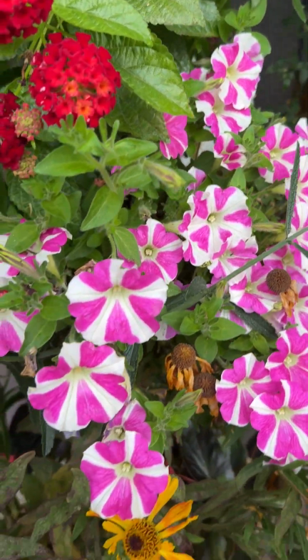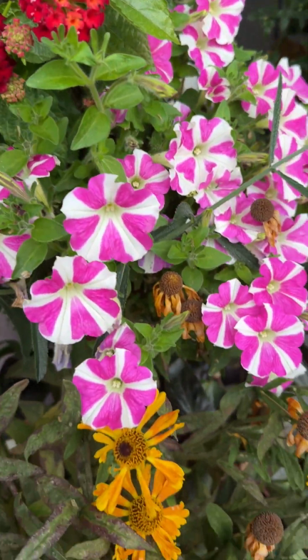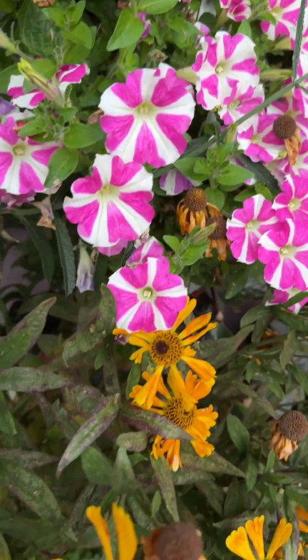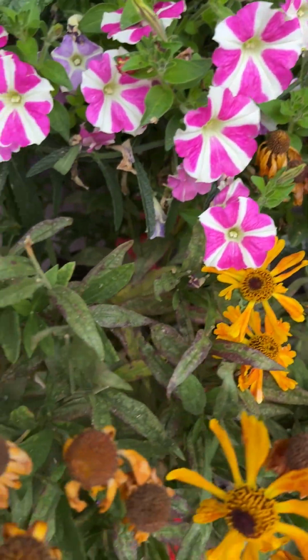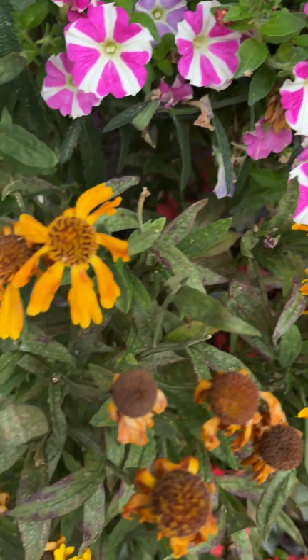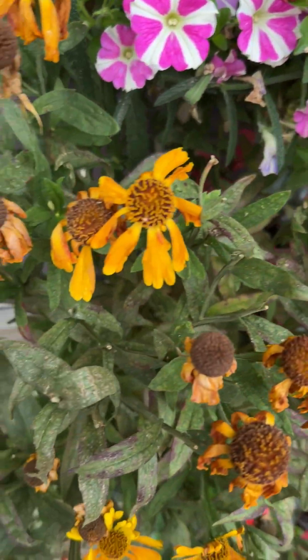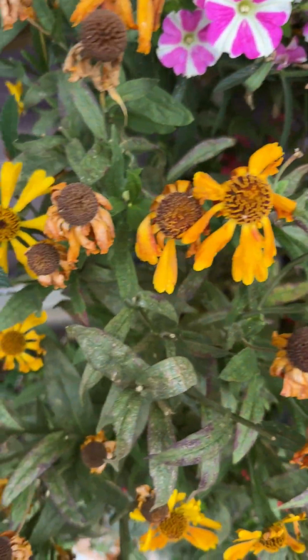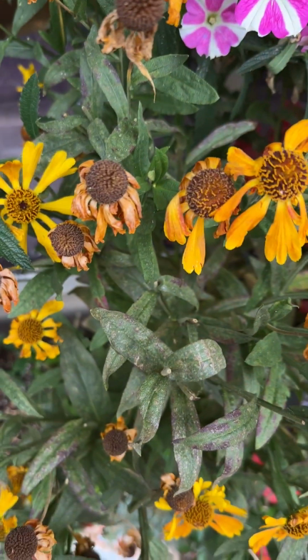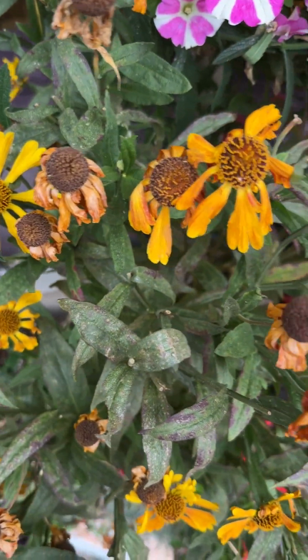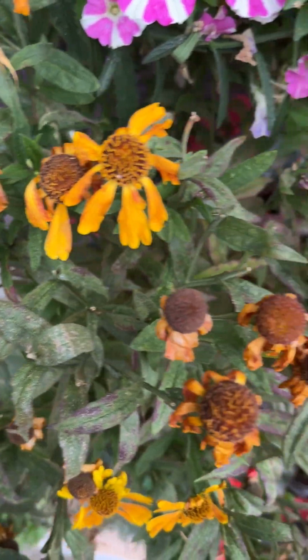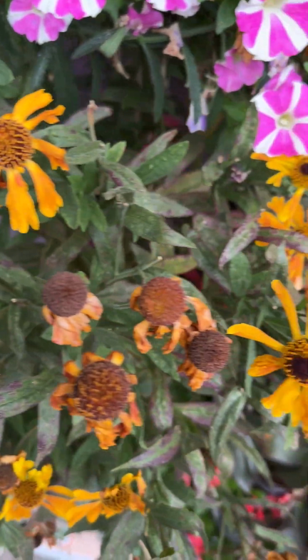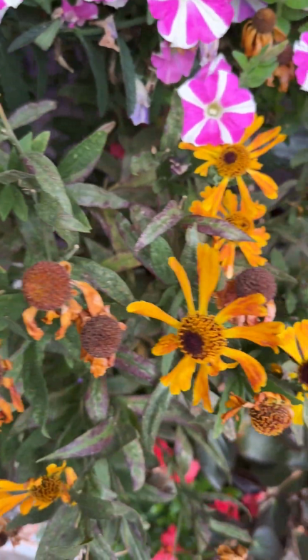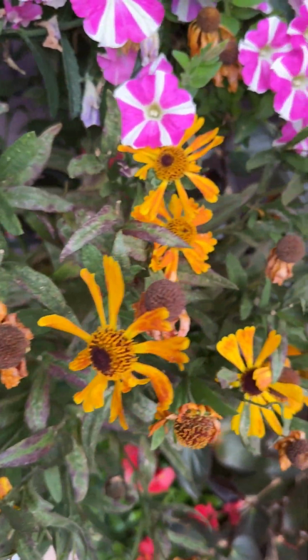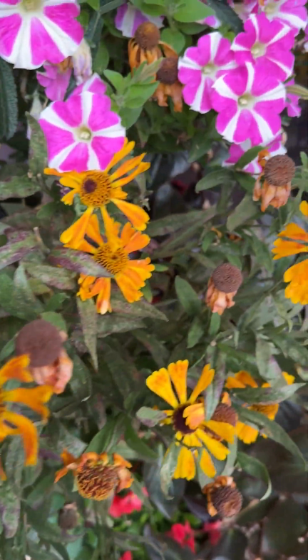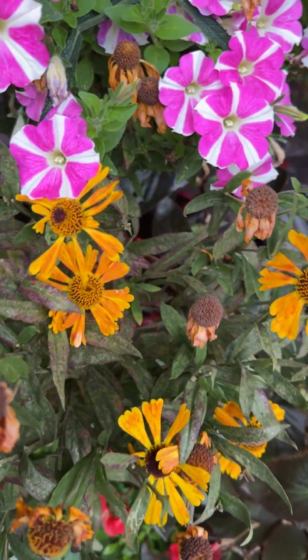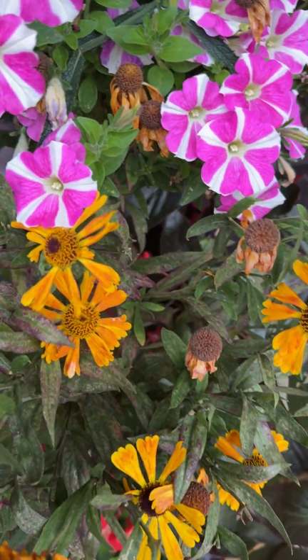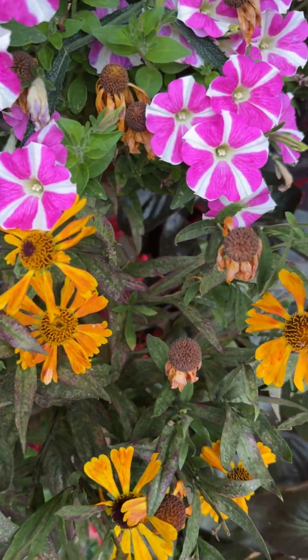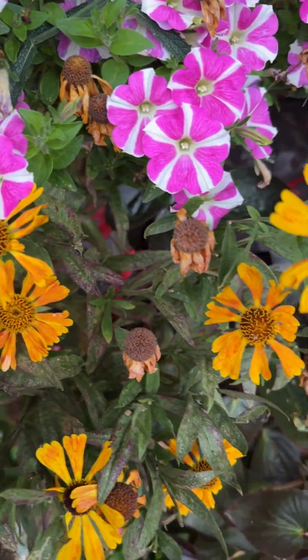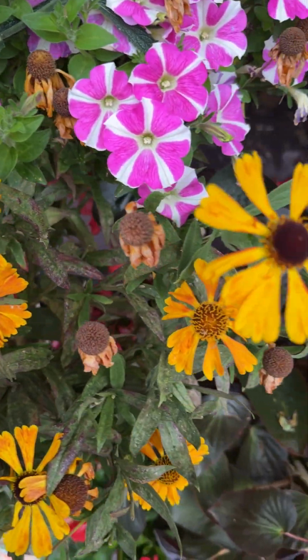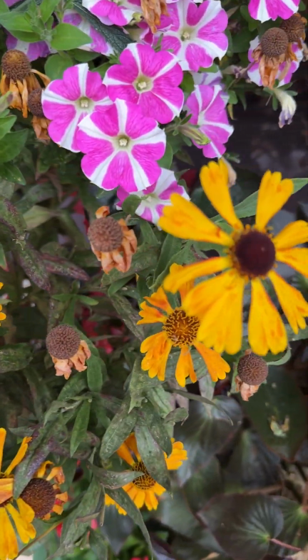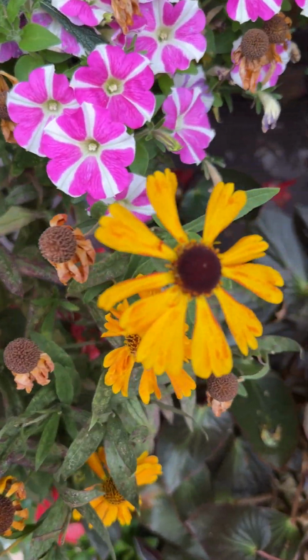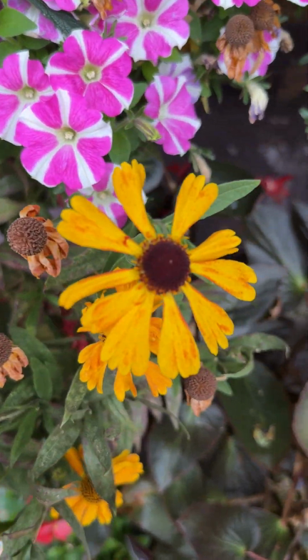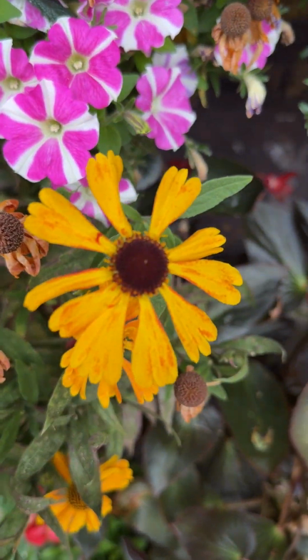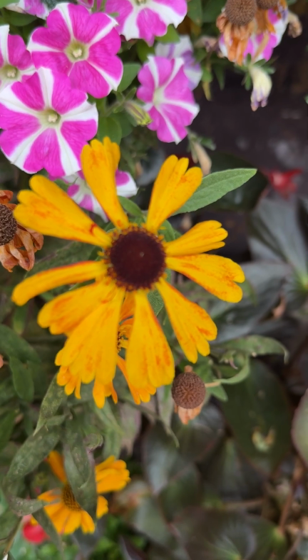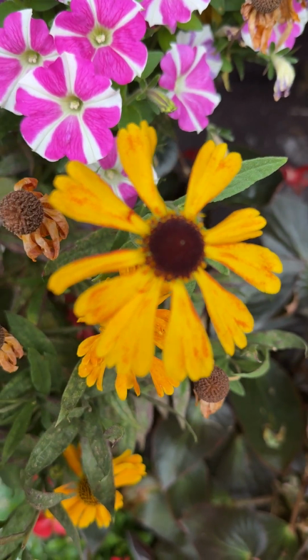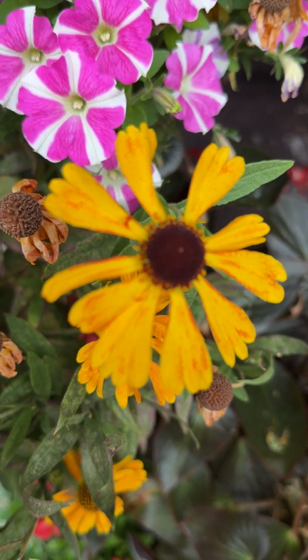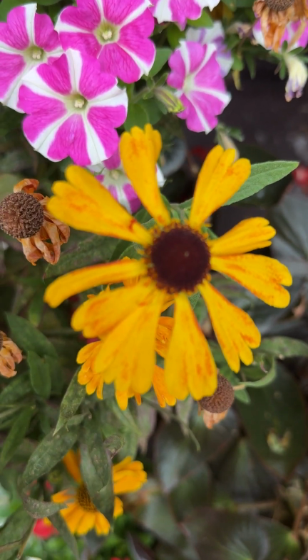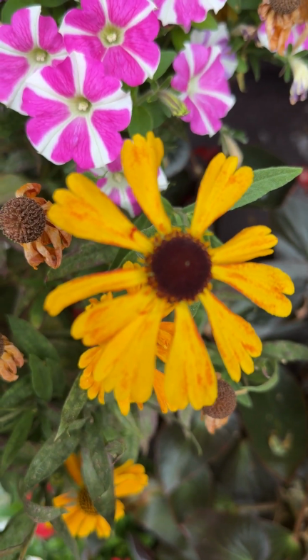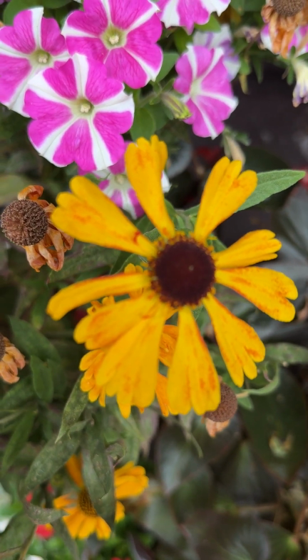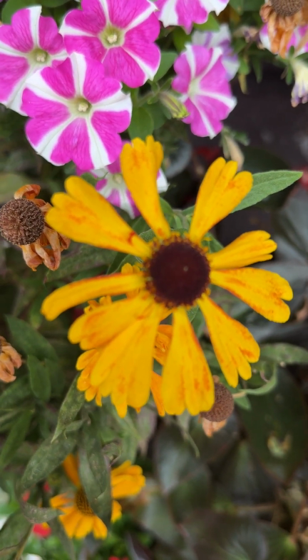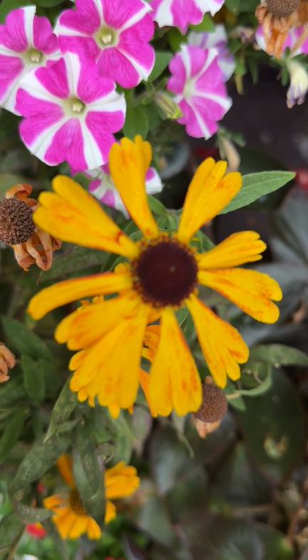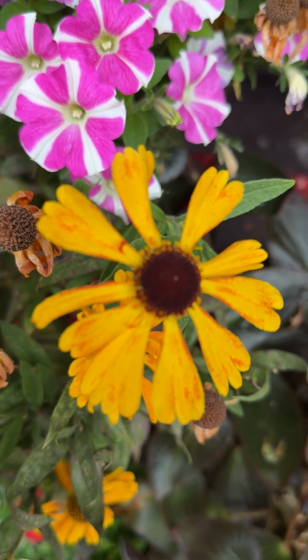But the hellenium have been wonderful. They're pretty much finishing, but look at this one — just opened up yesterday.